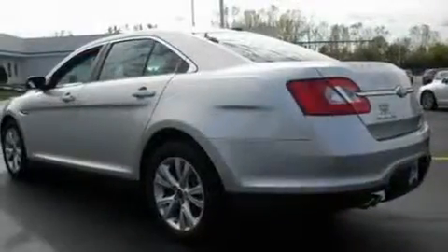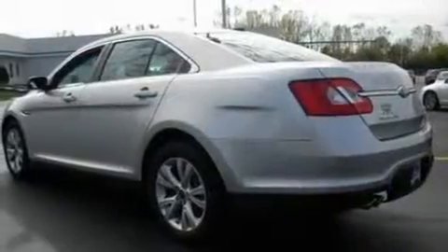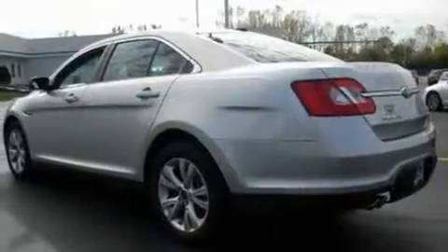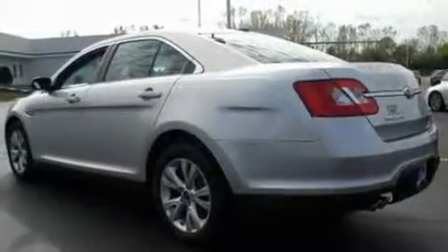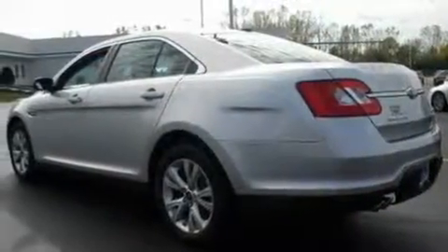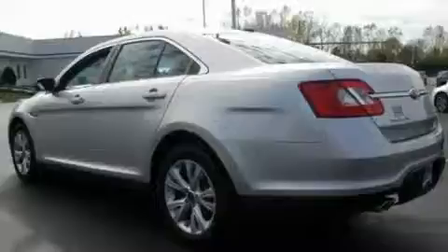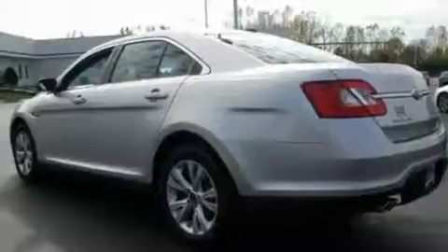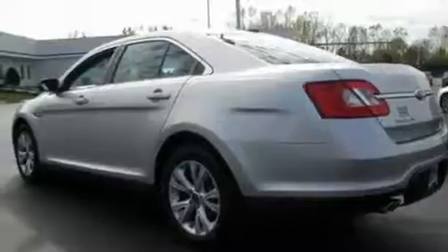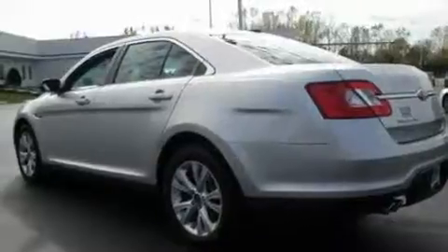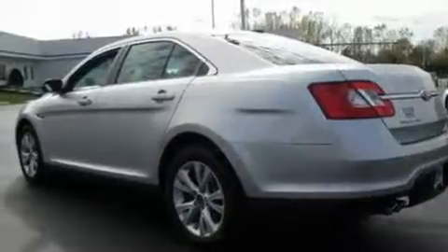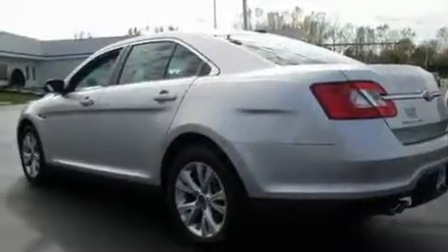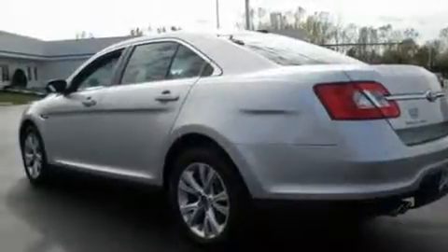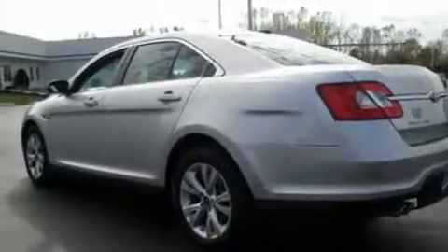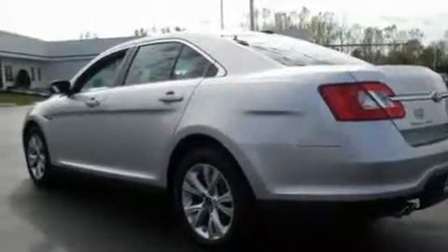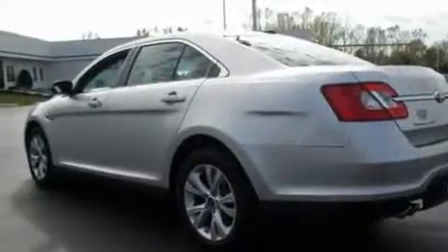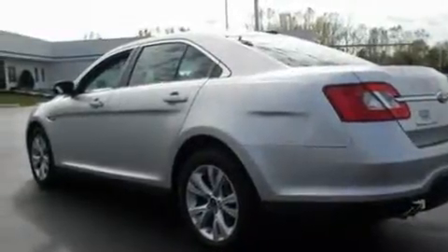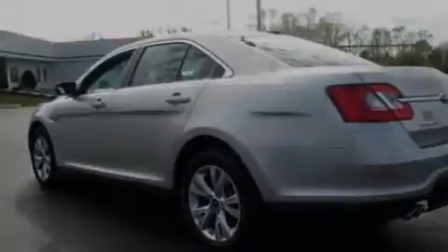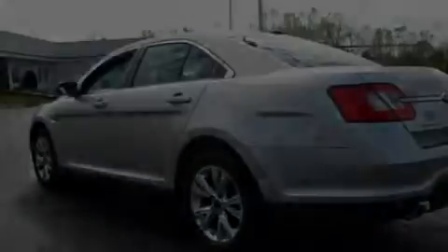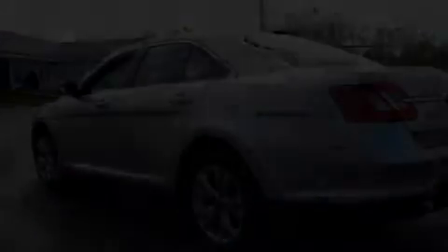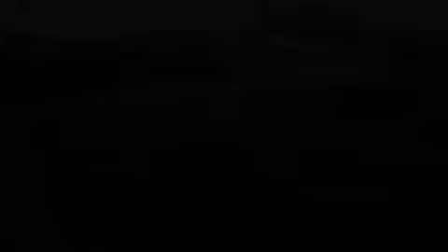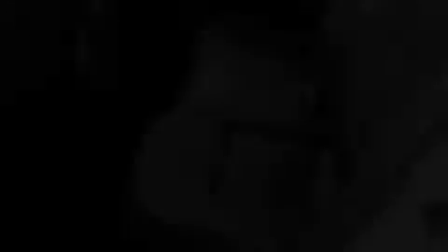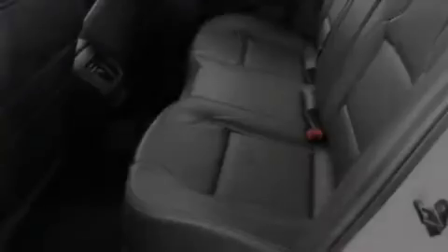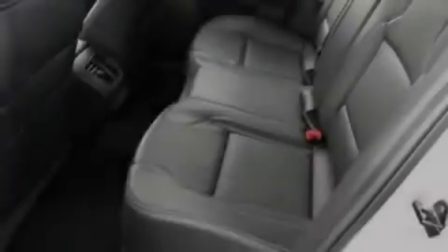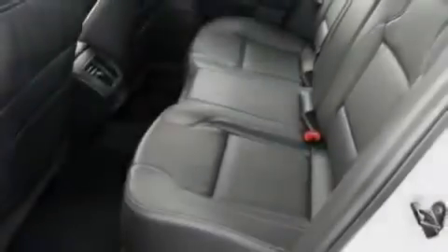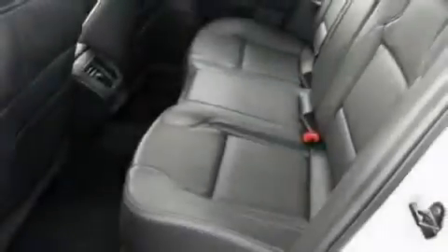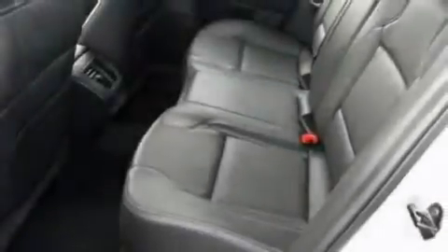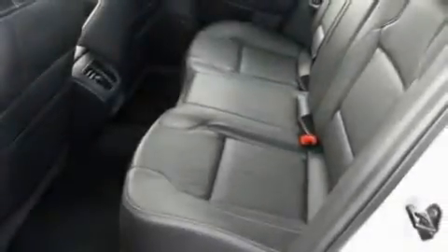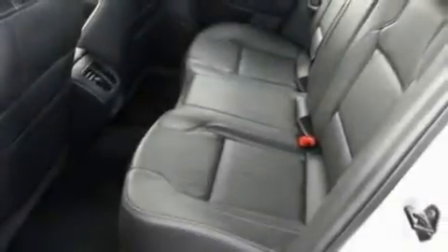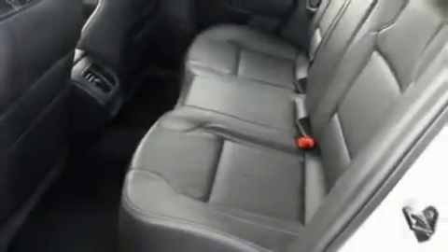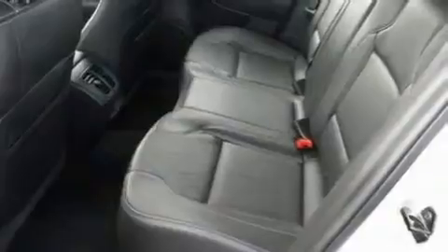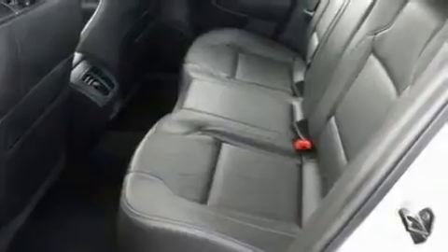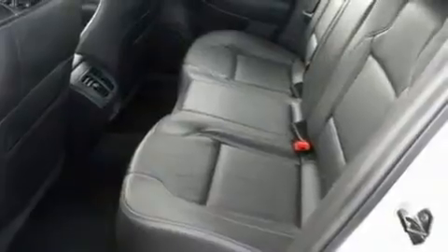With an EPA estimated rating of 27 miles per gallon on the highway, this automobile is clearly a fuel-efficient choice.